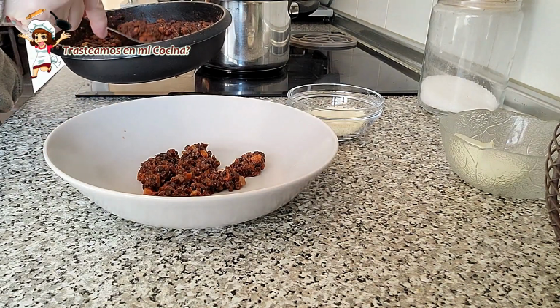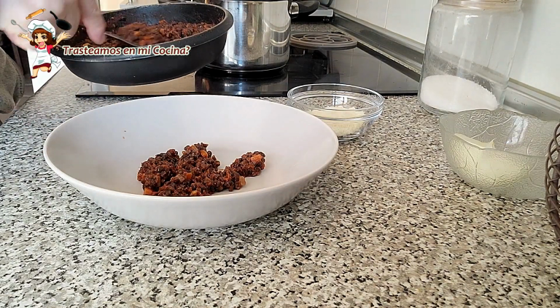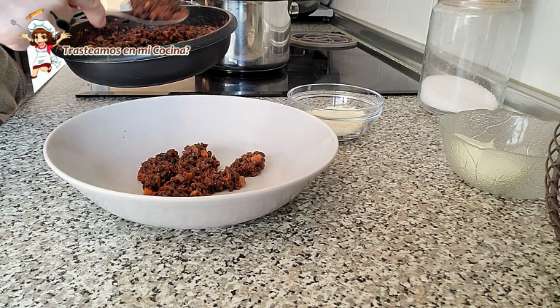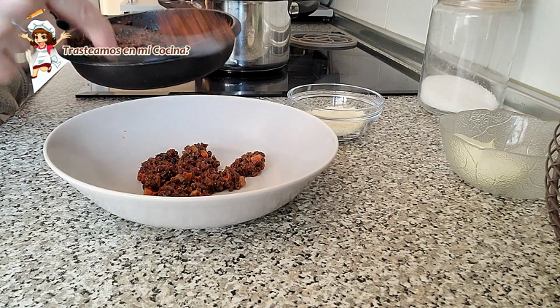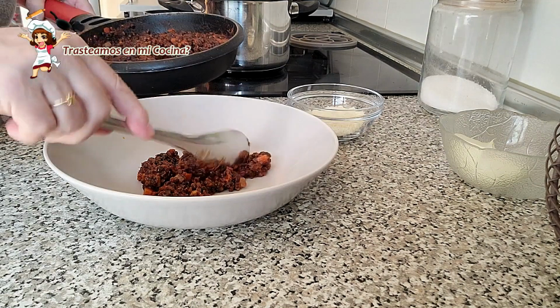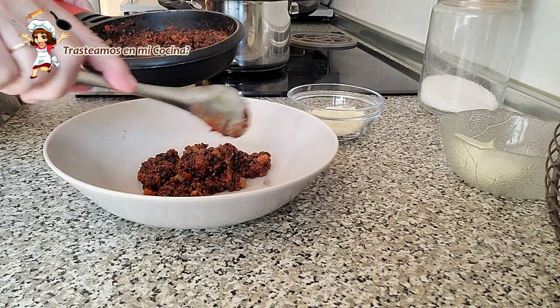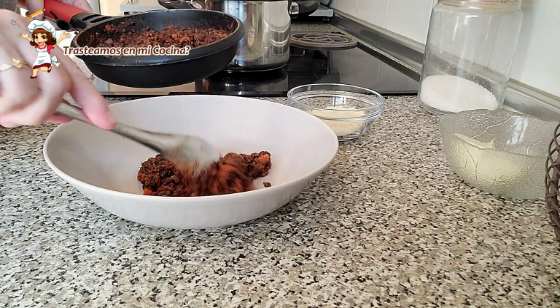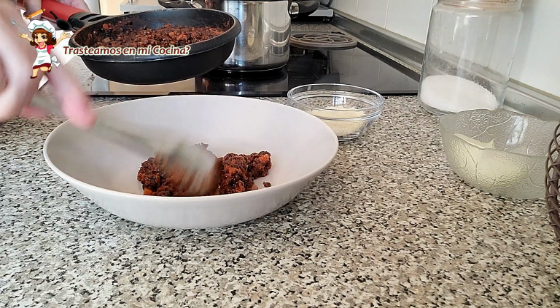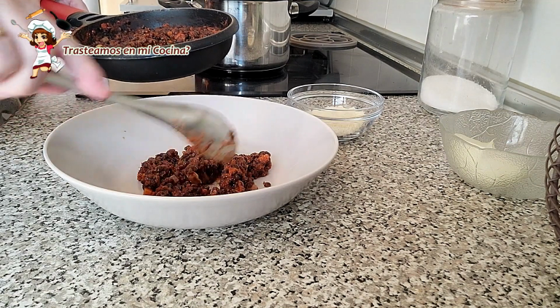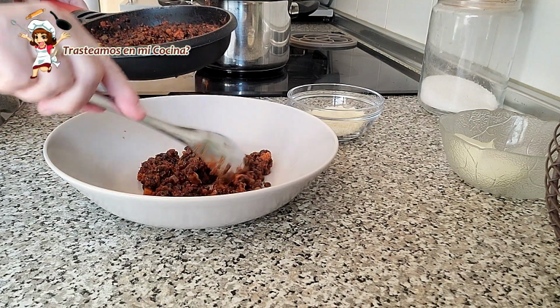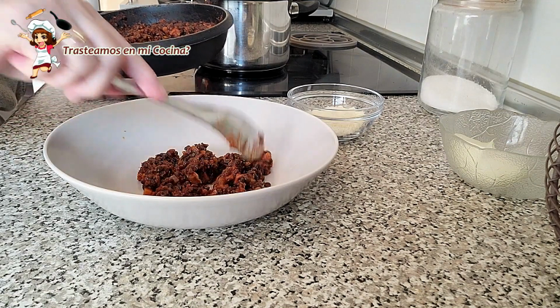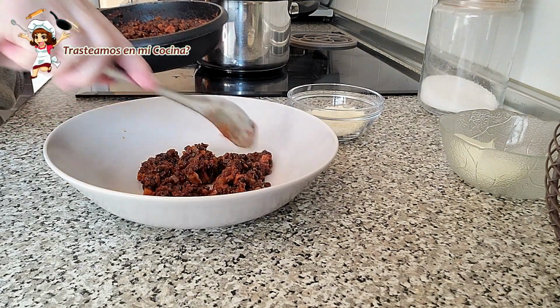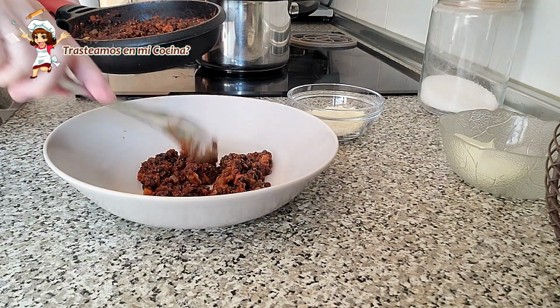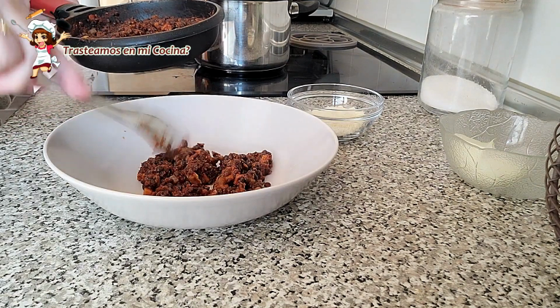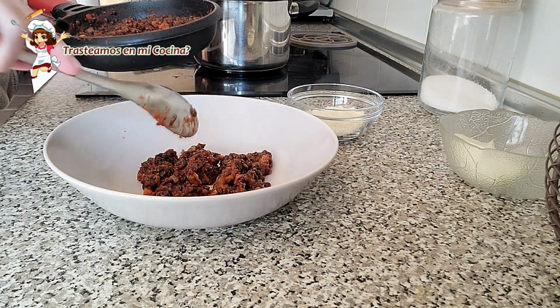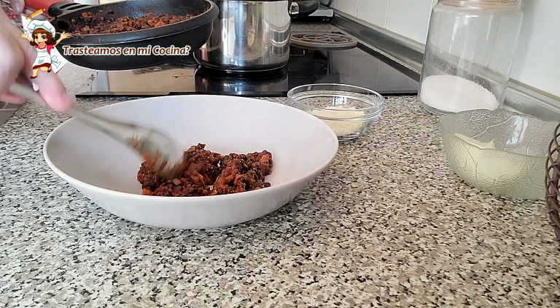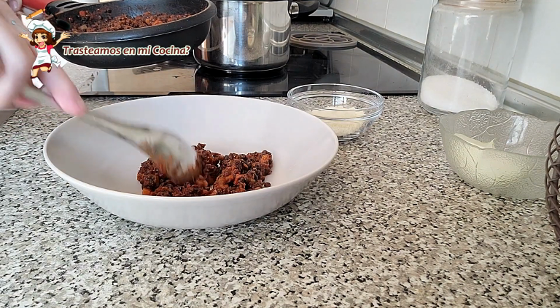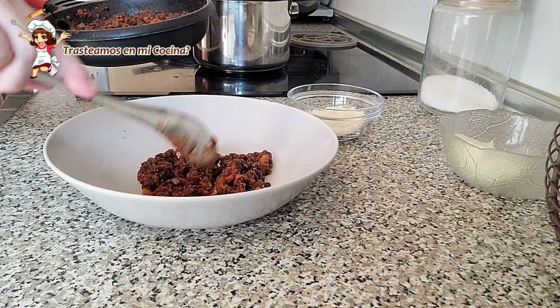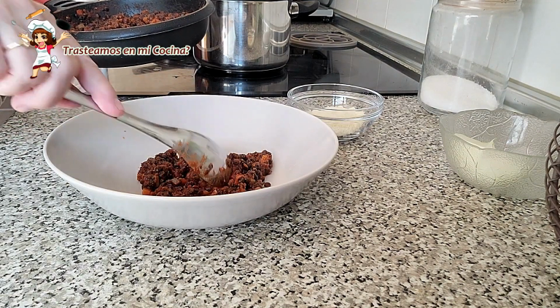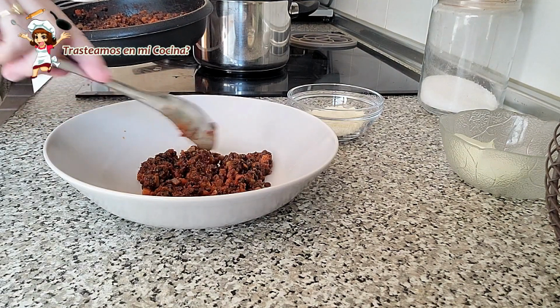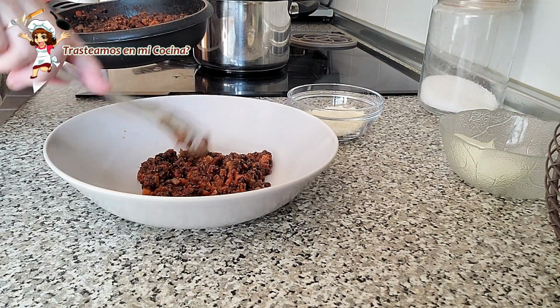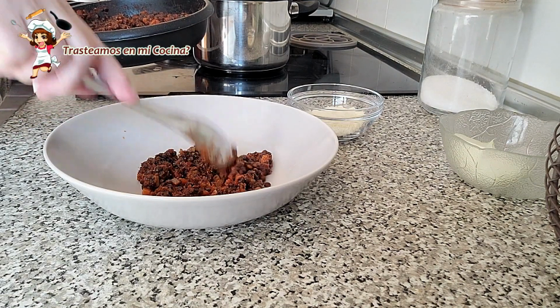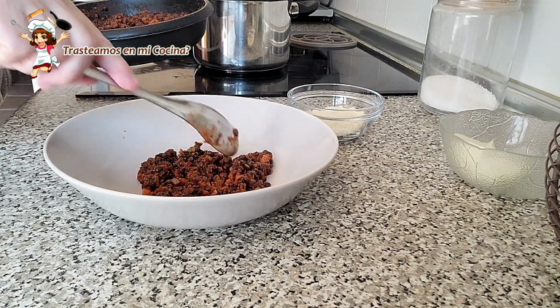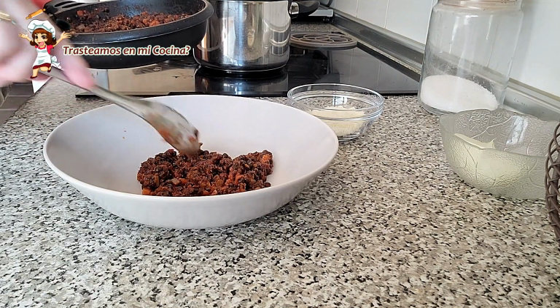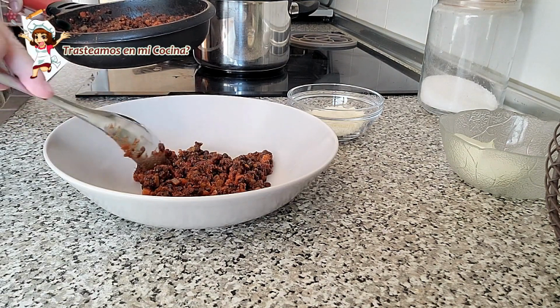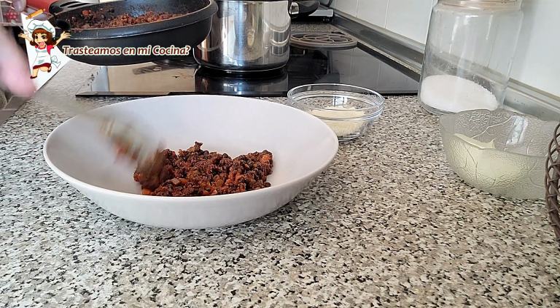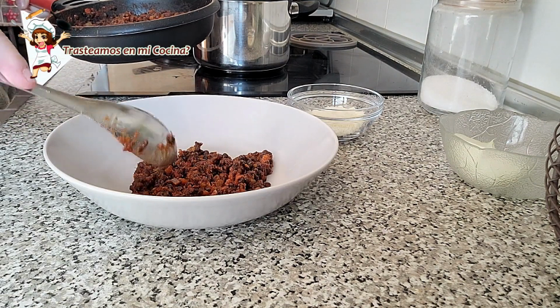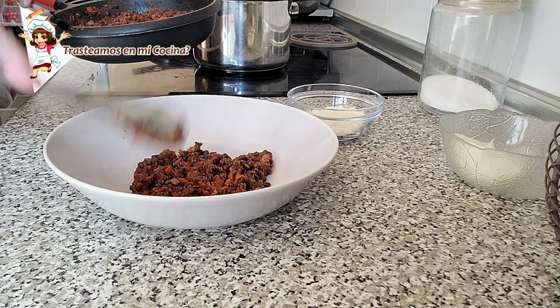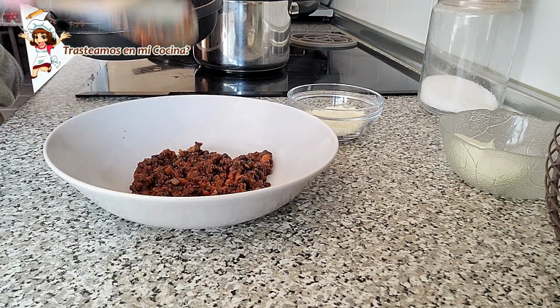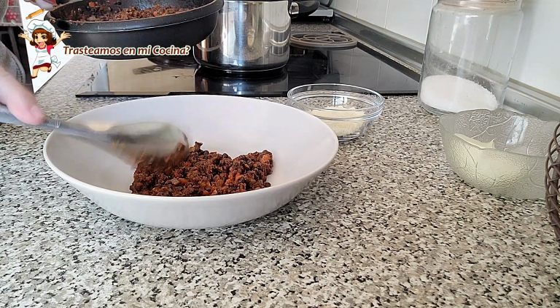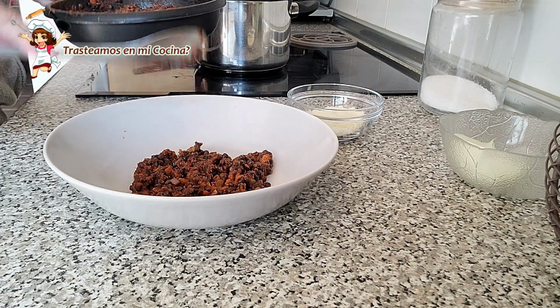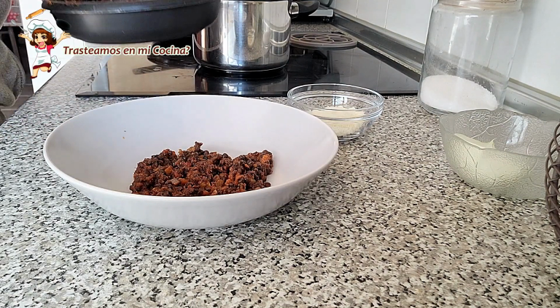Emplatamos y a comer. Servimos bien calentito.